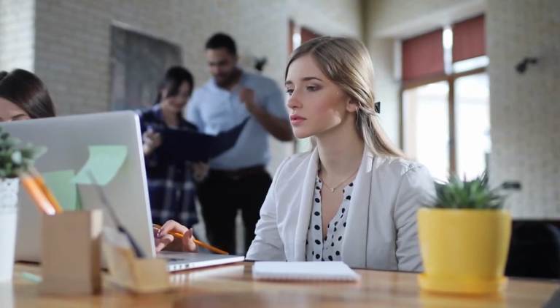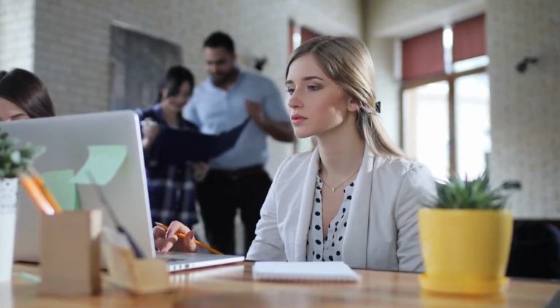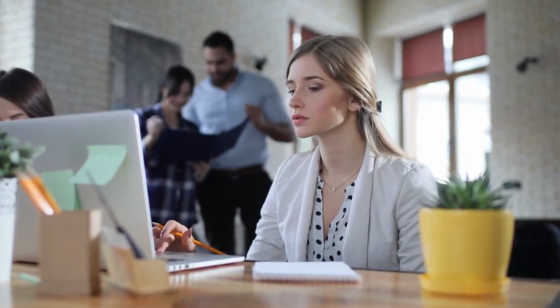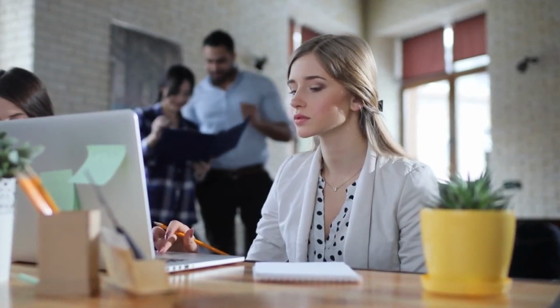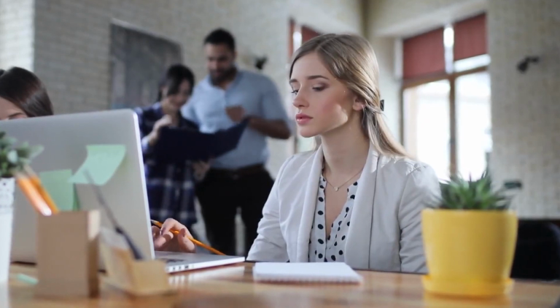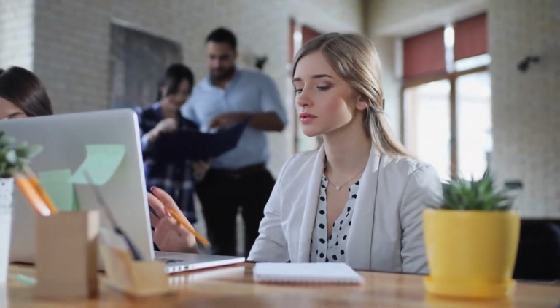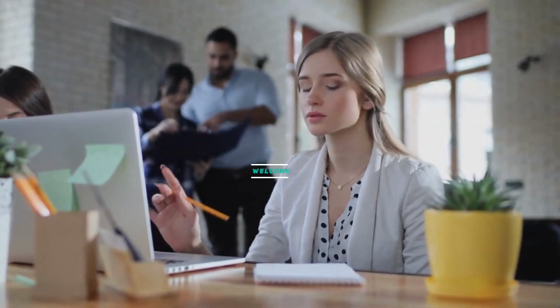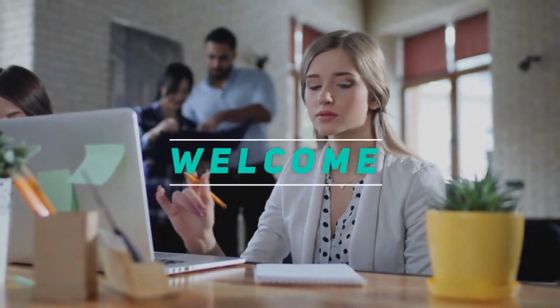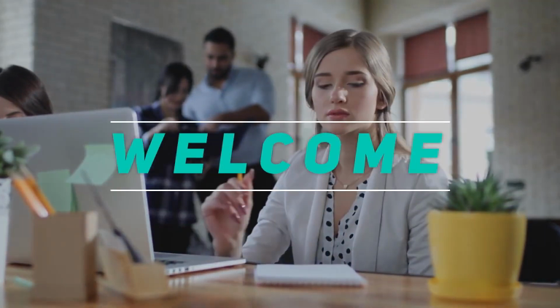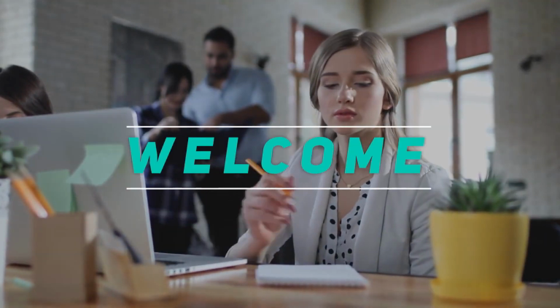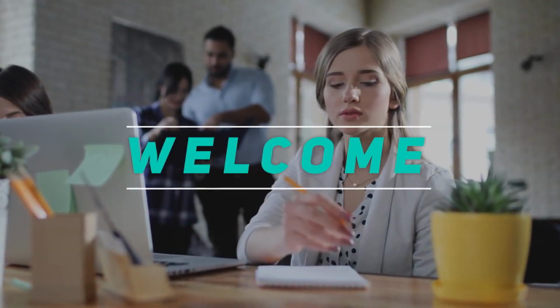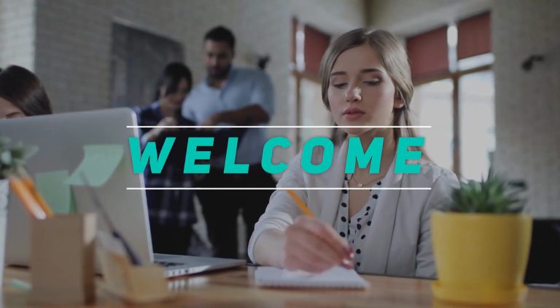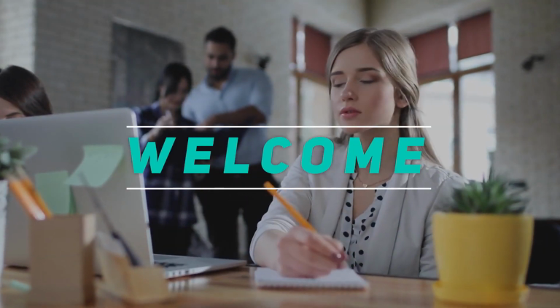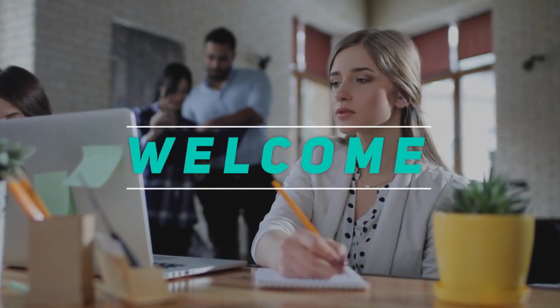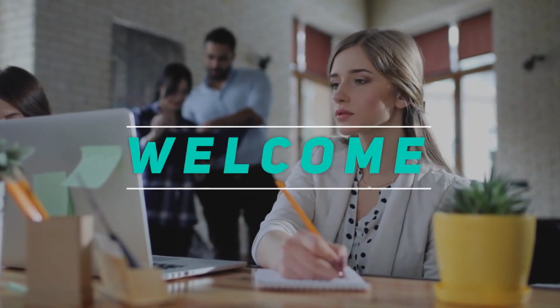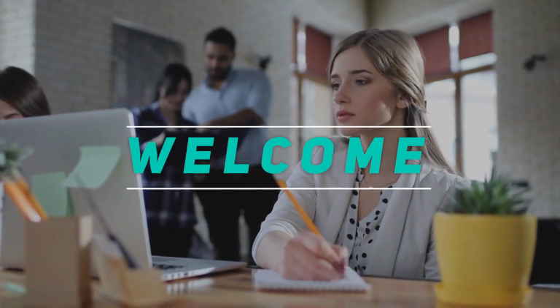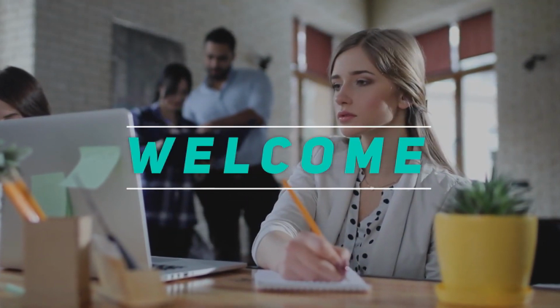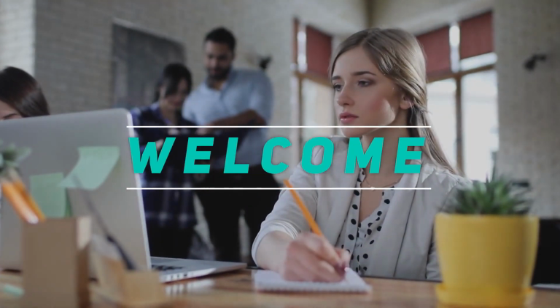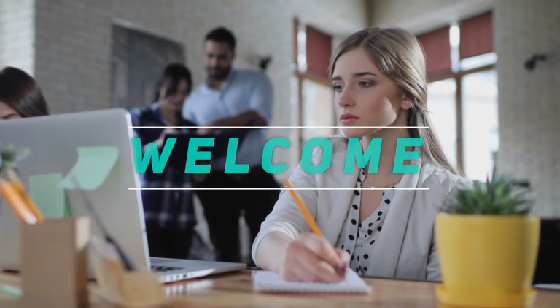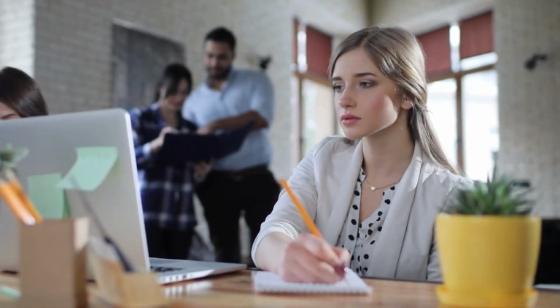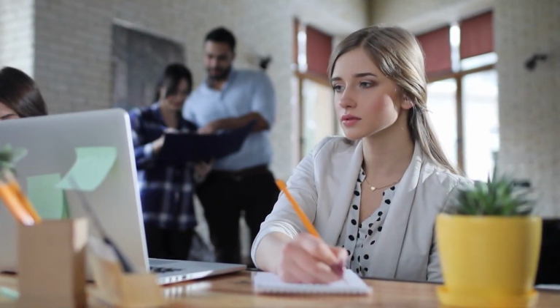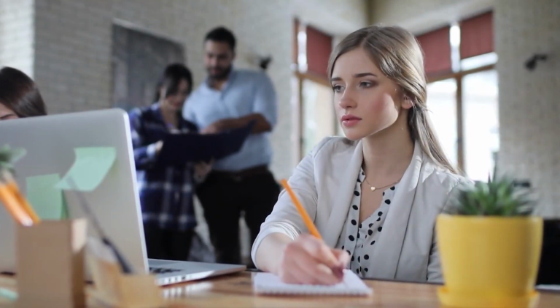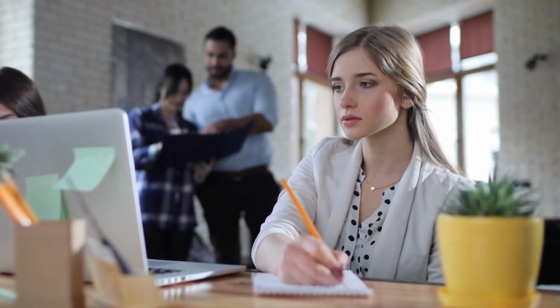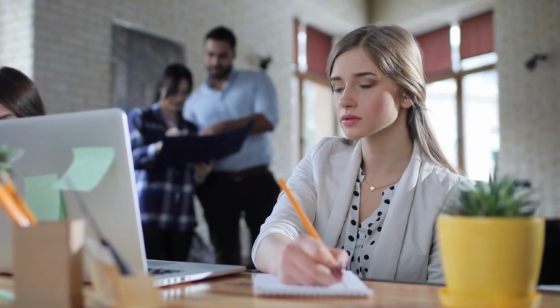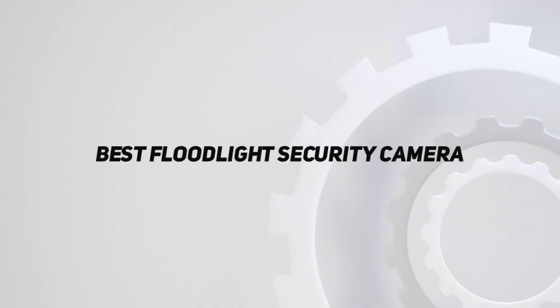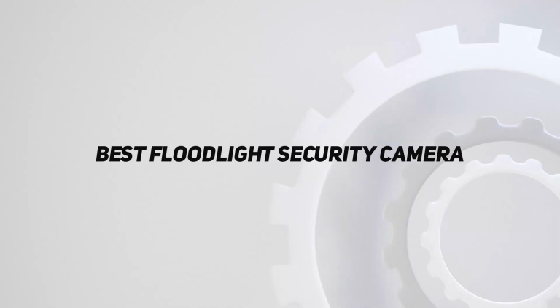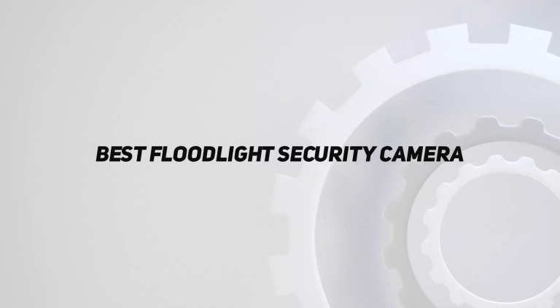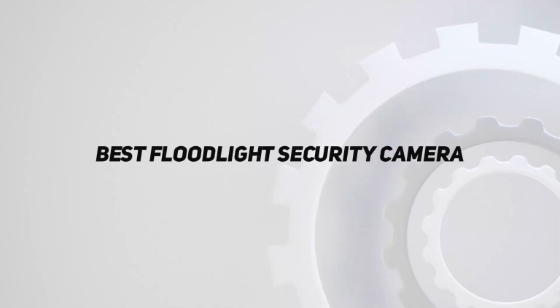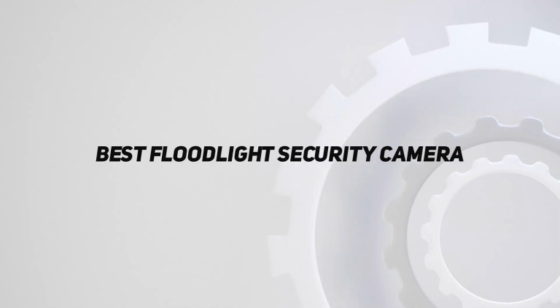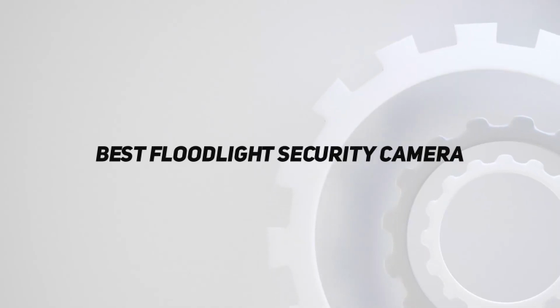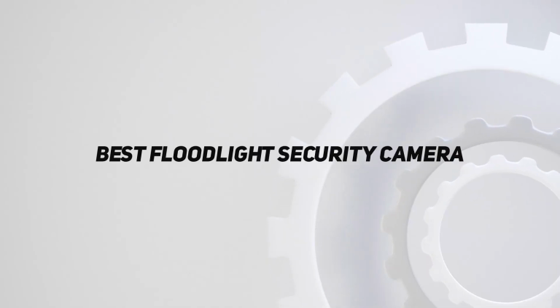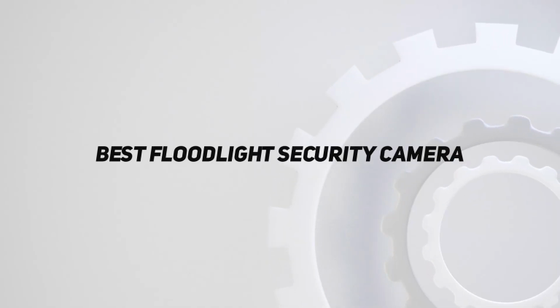Hey, welcome back to my channel. In this video, I'm going to talk about the top 5 best floodlight security cameras.